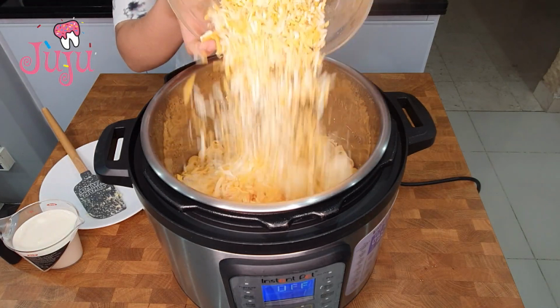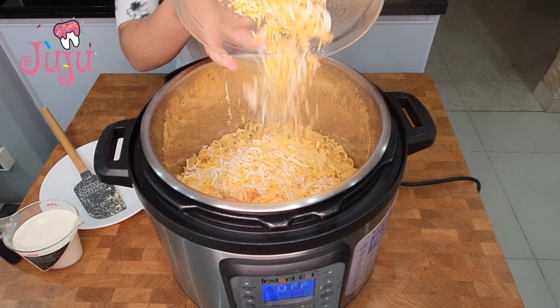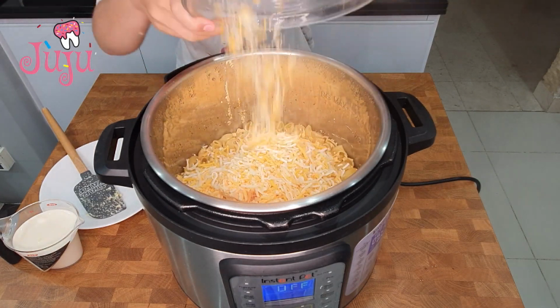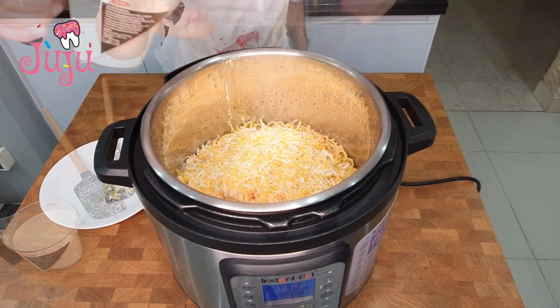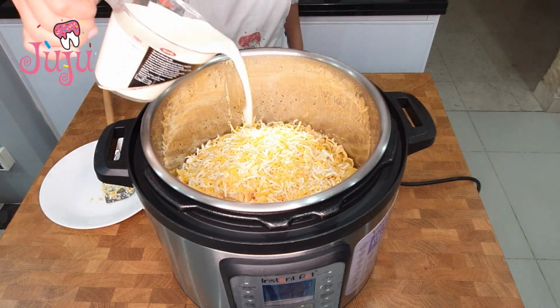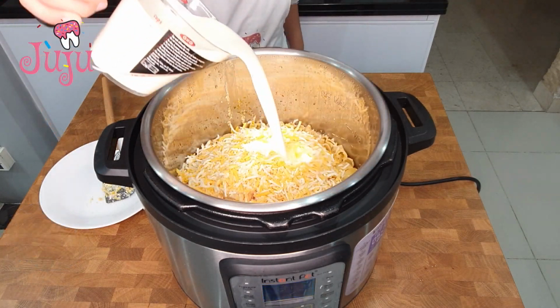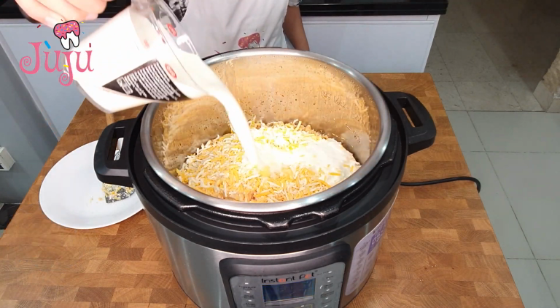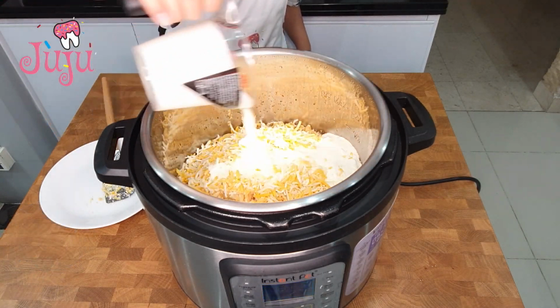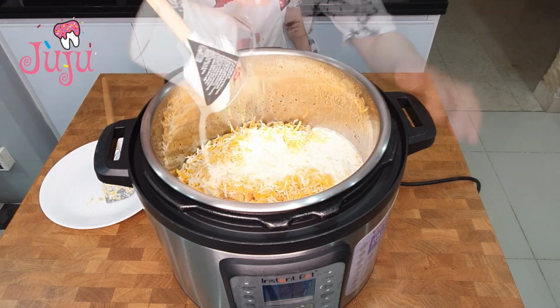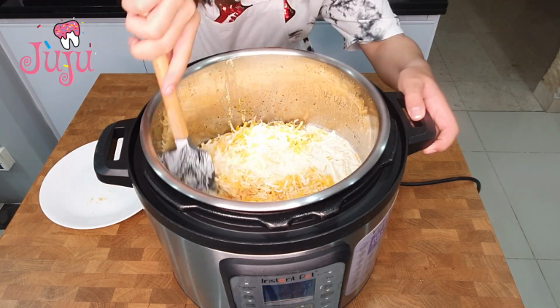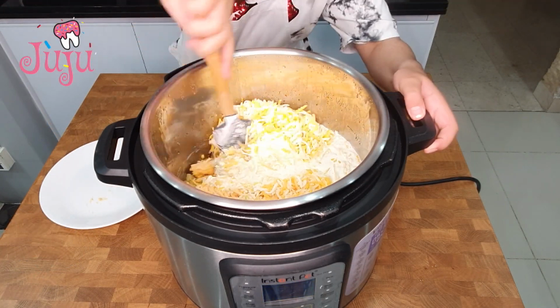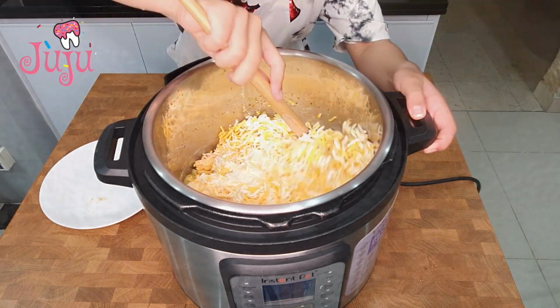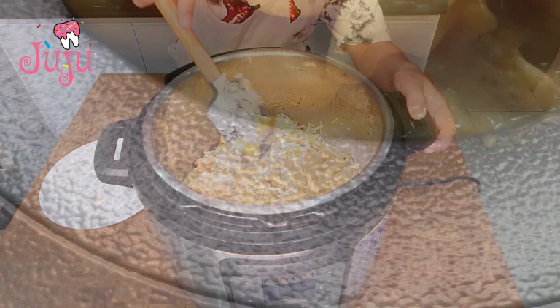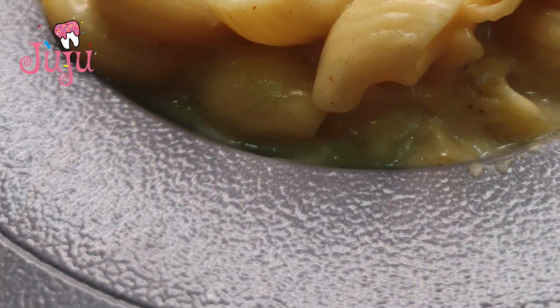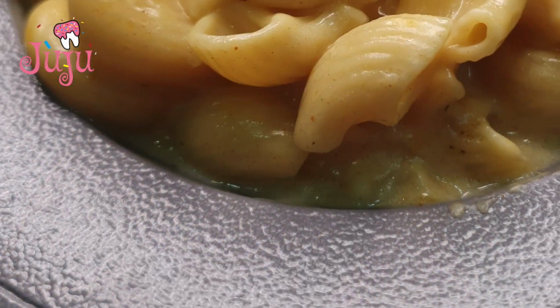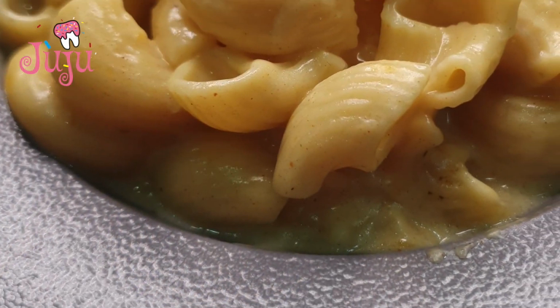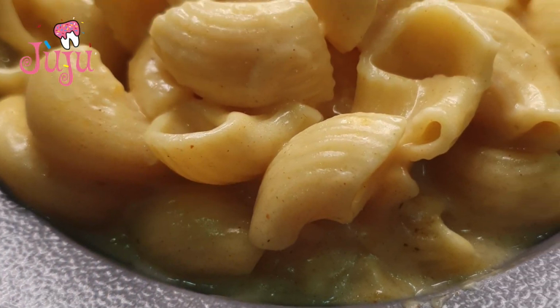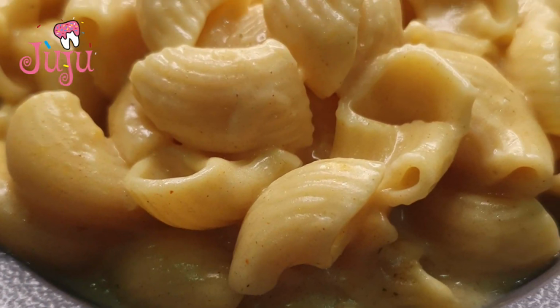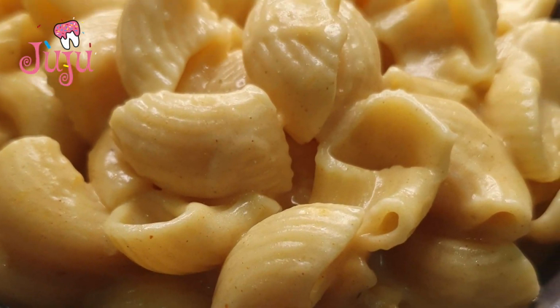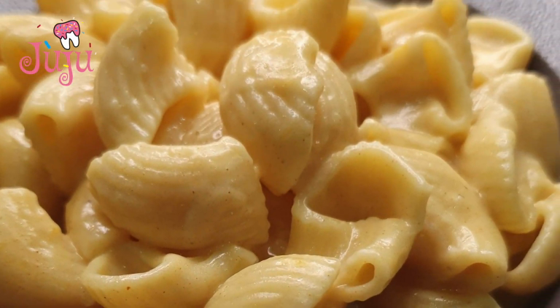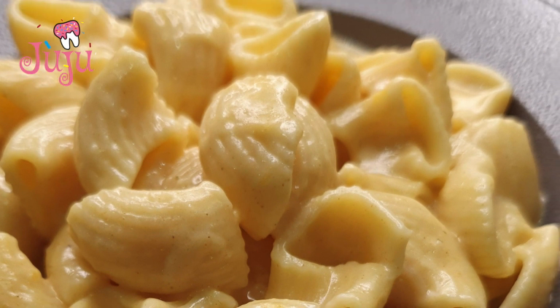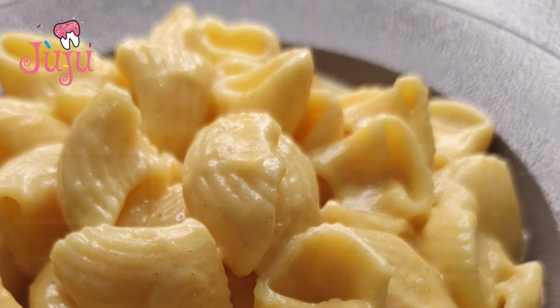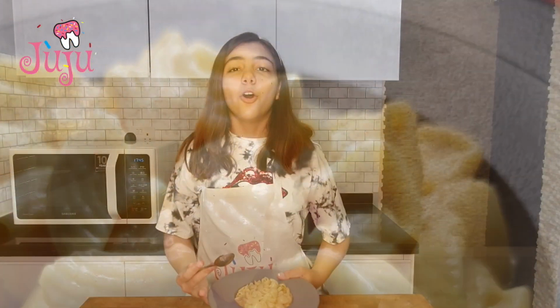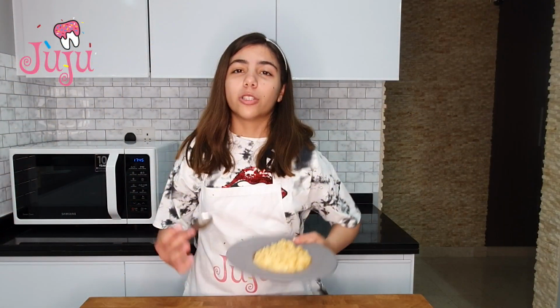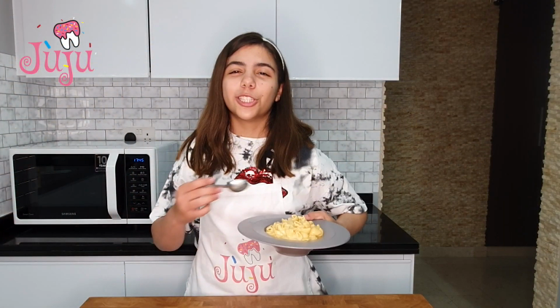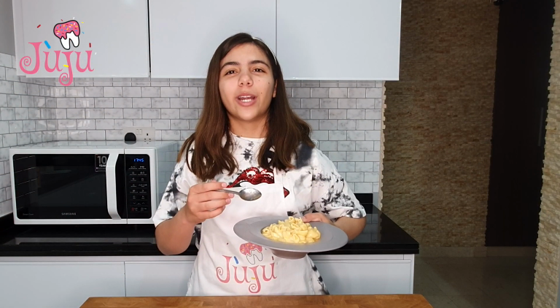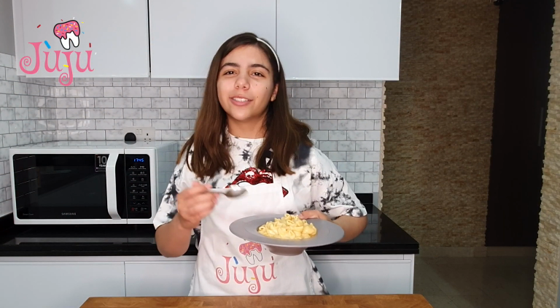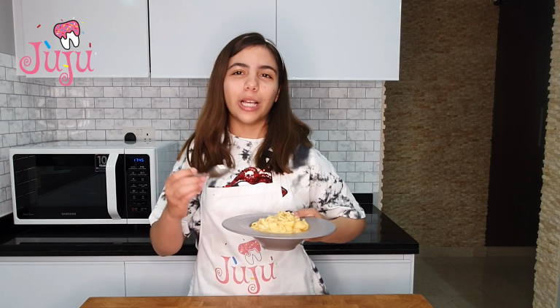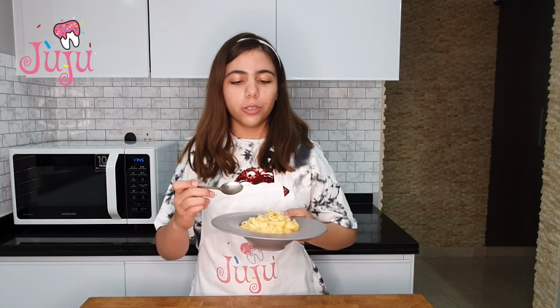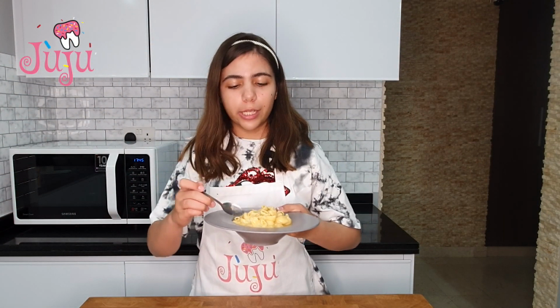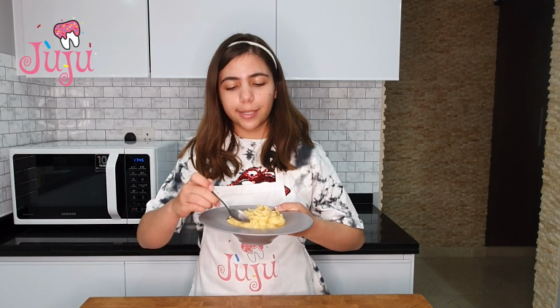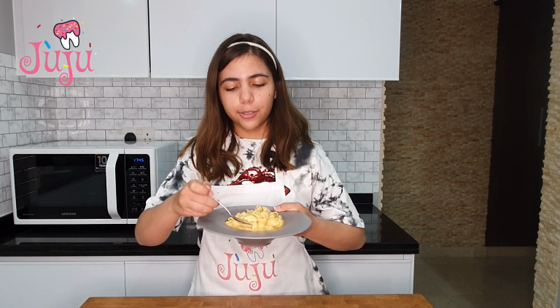Add cooking cream, mix really well, and enjoy. The dish is ready, so let's do a taste test.